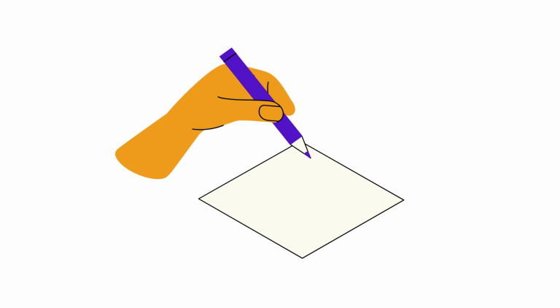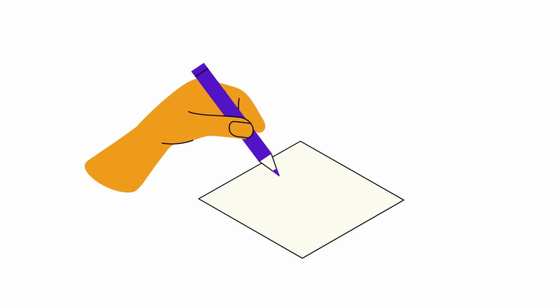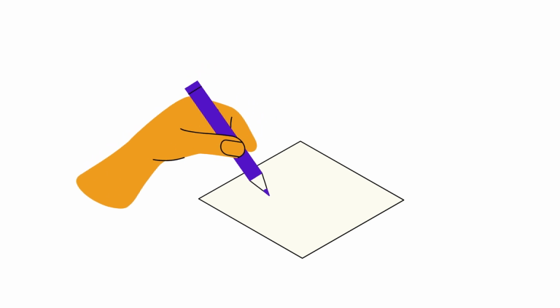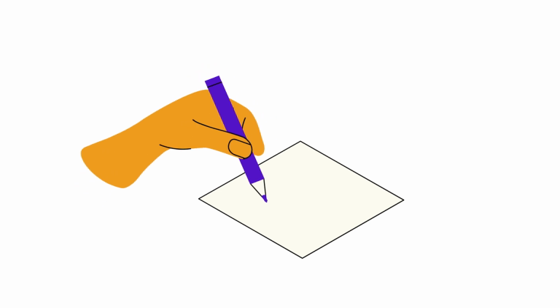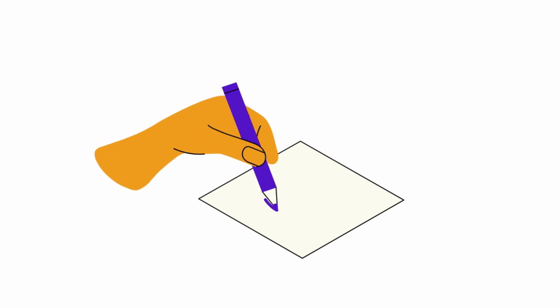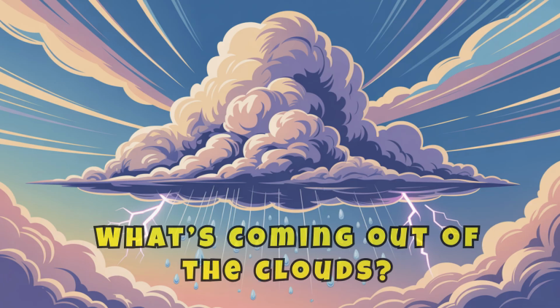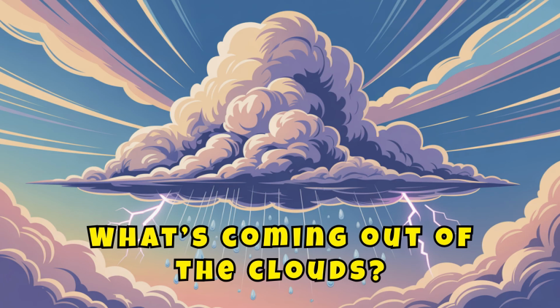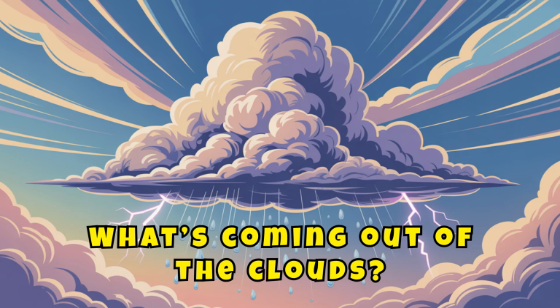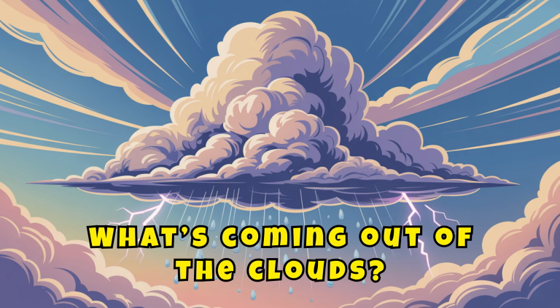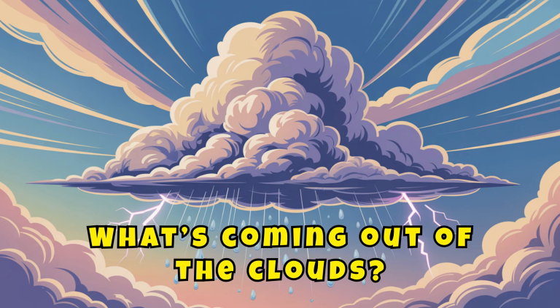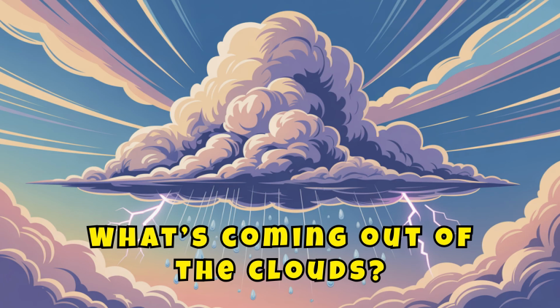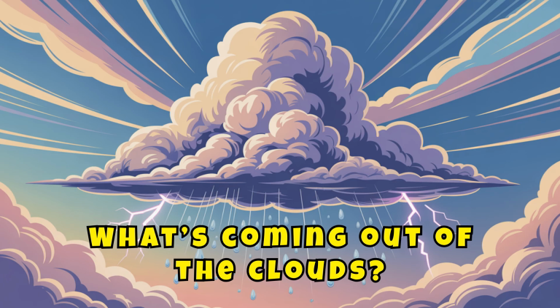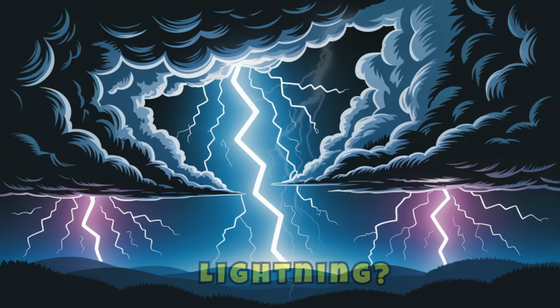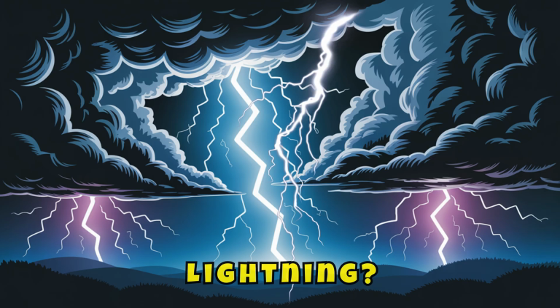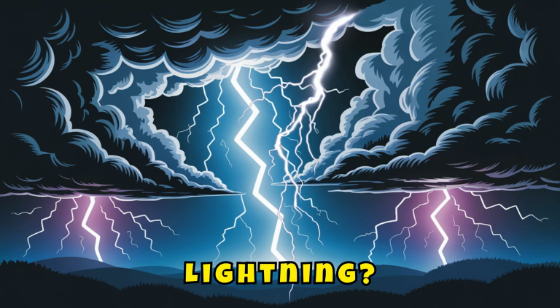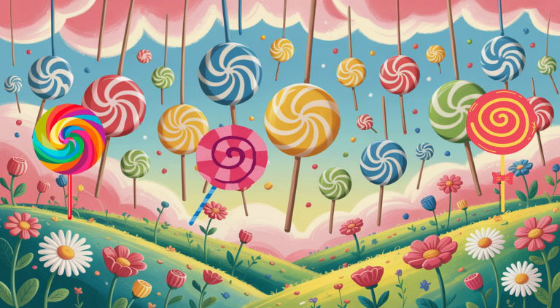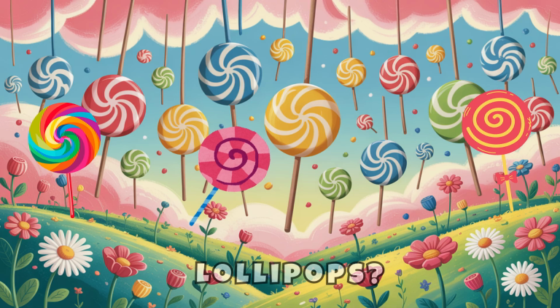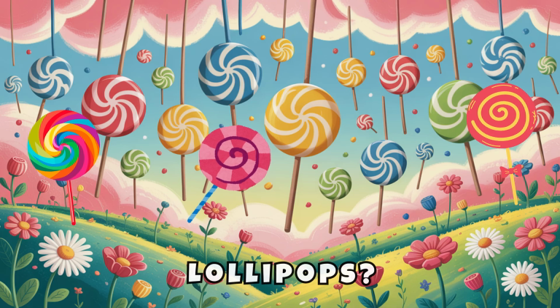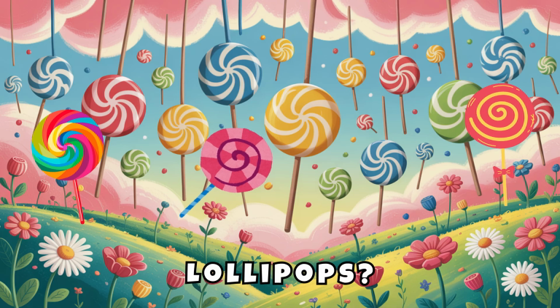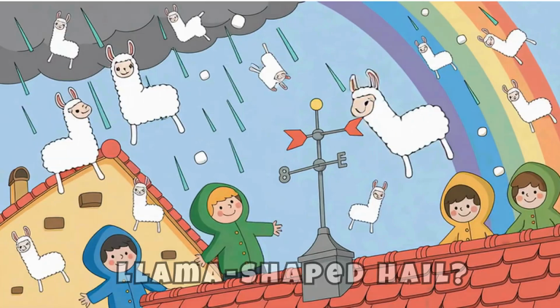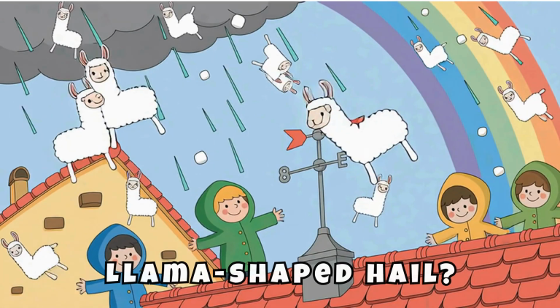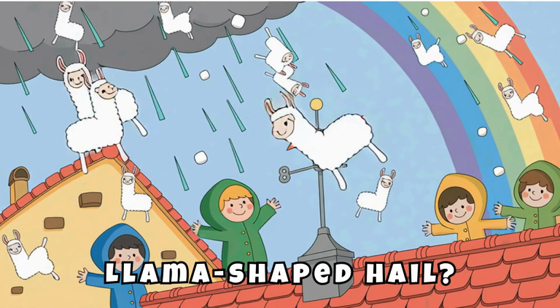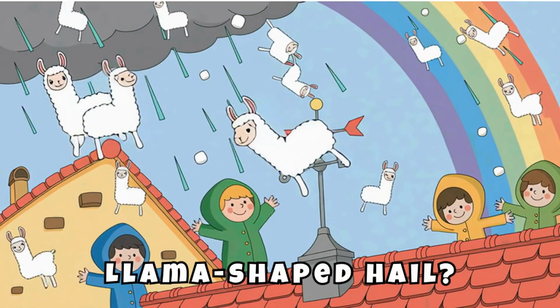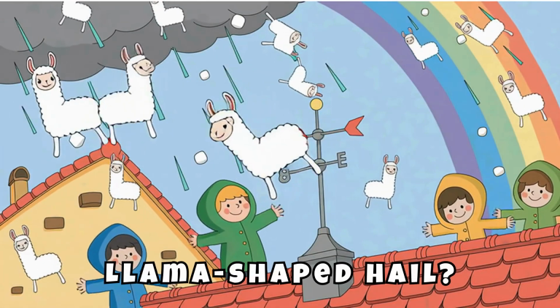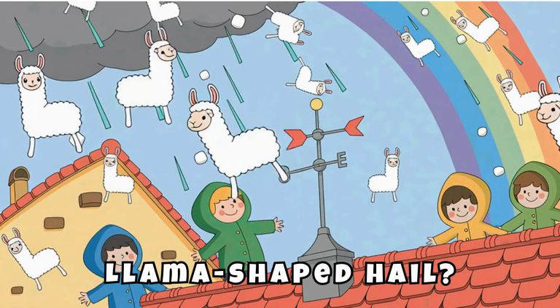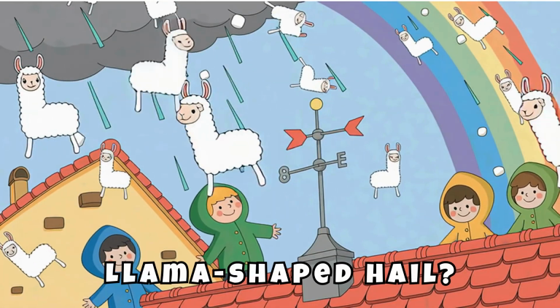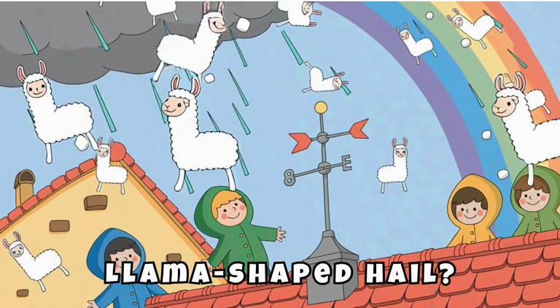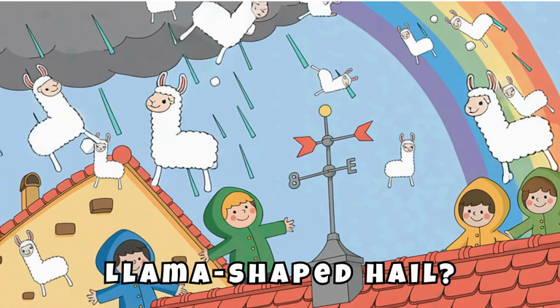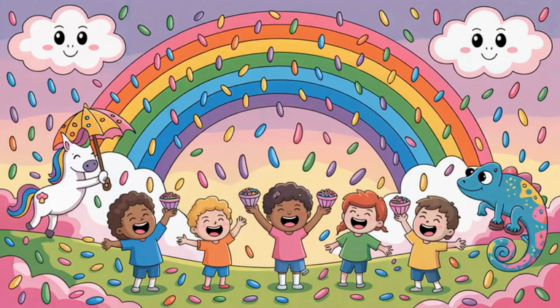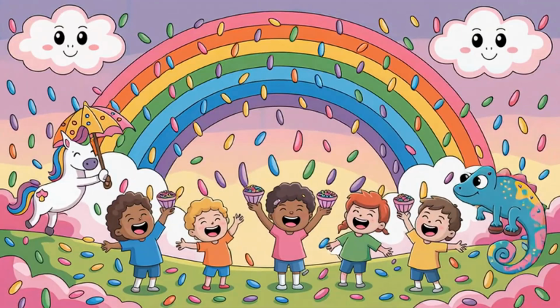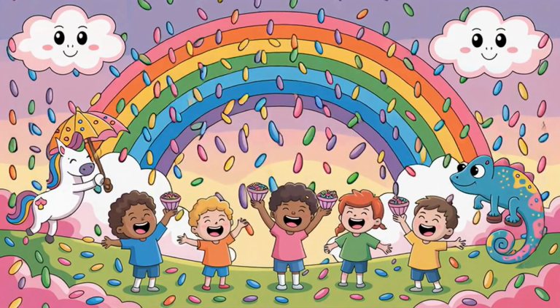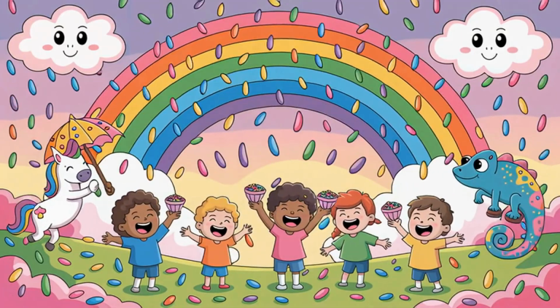Draw it happening. What's coming out of the clouds? Lightning, lollipops, llama-shaped hail. Yay!